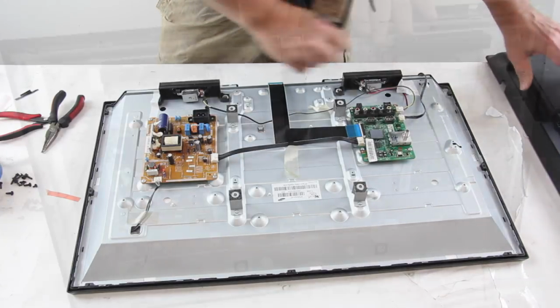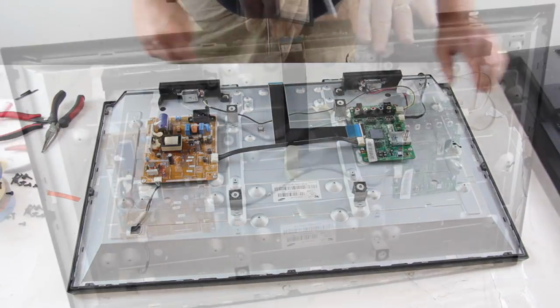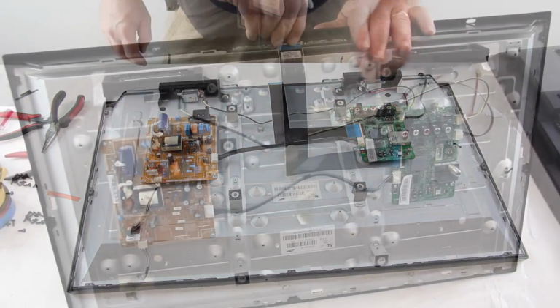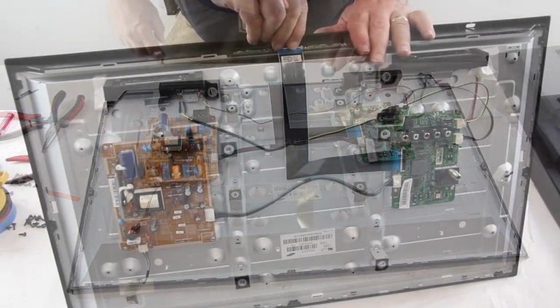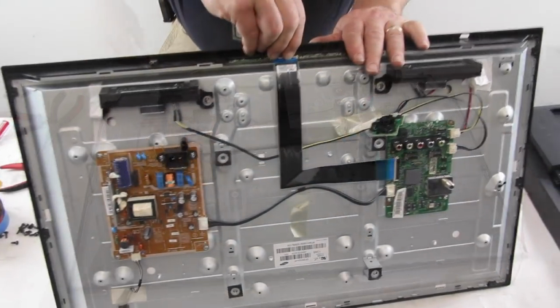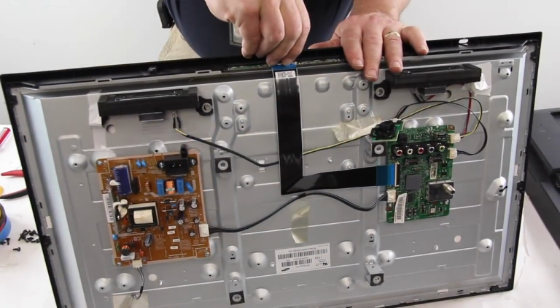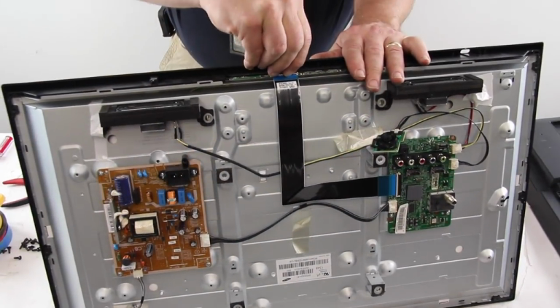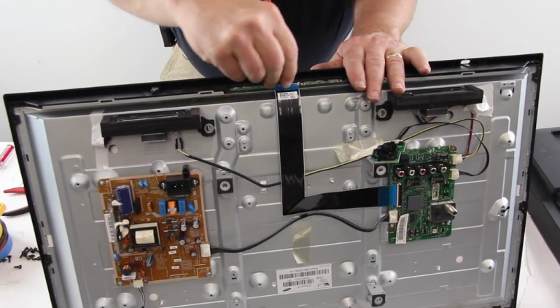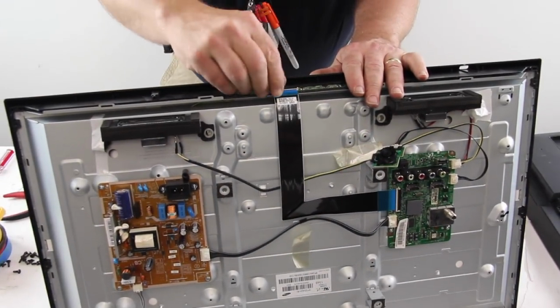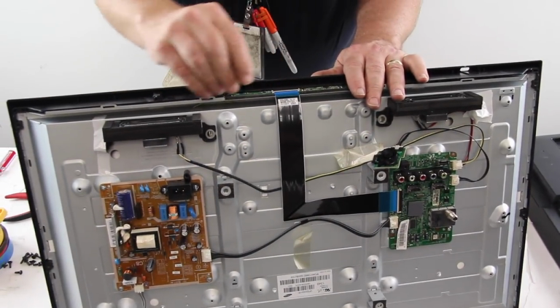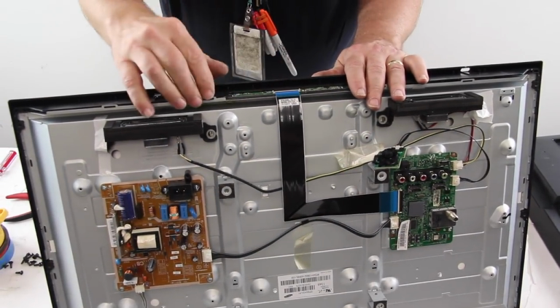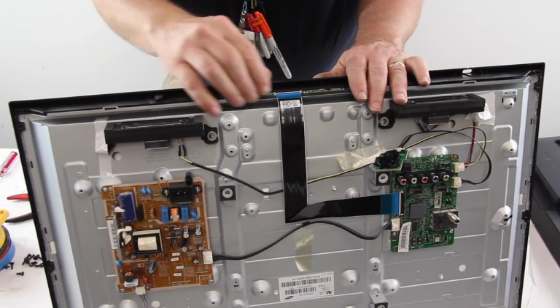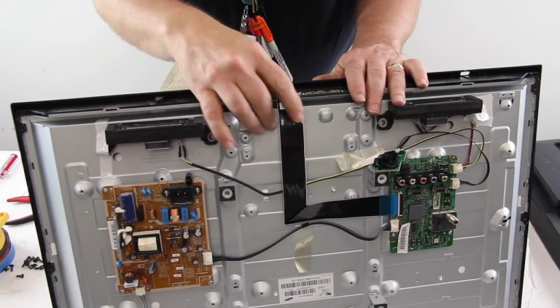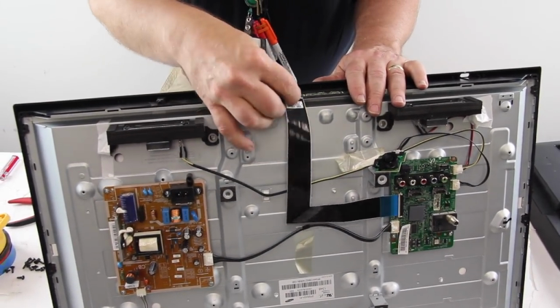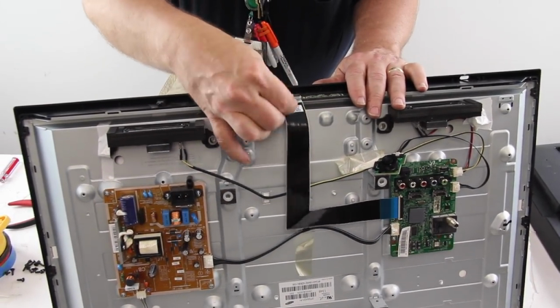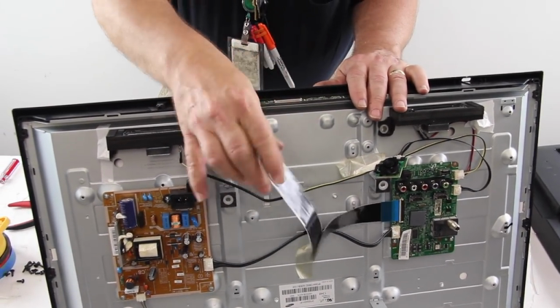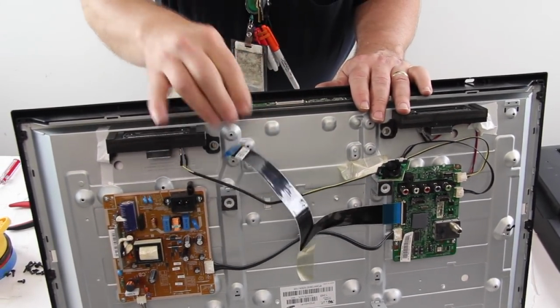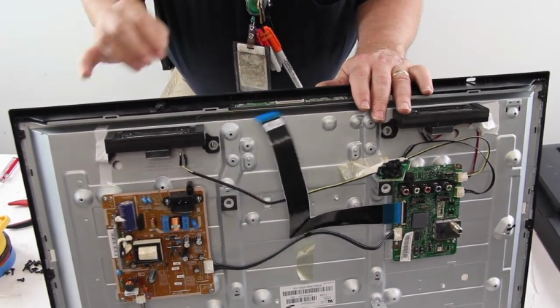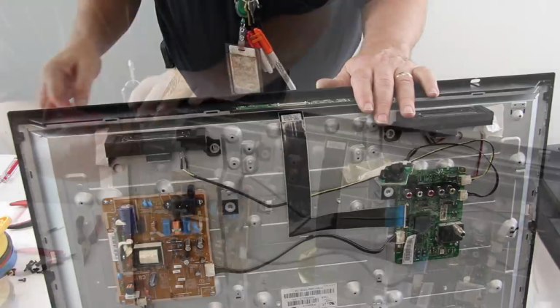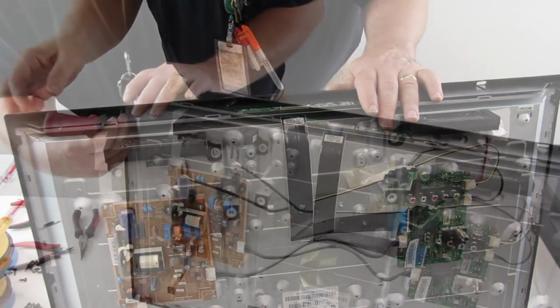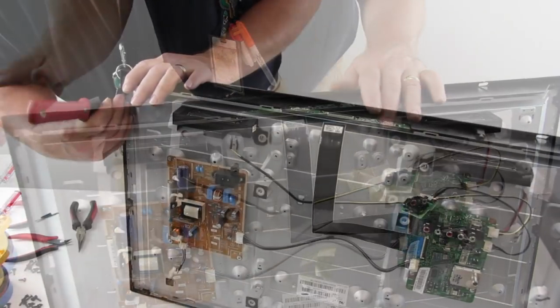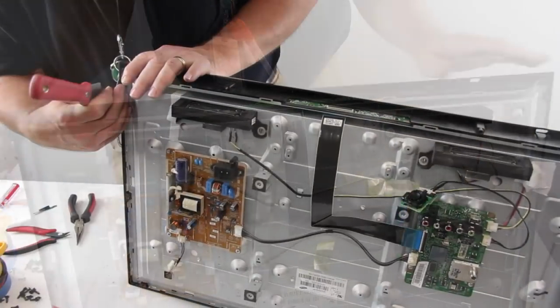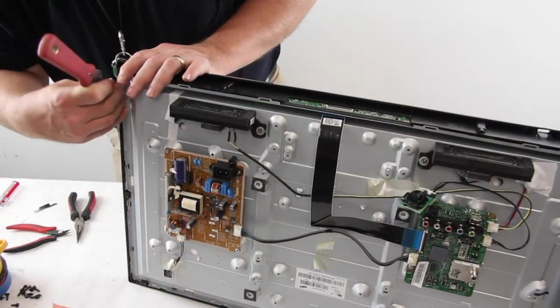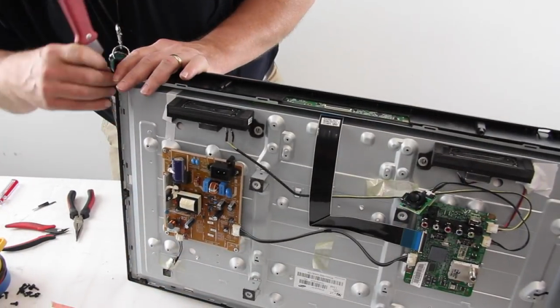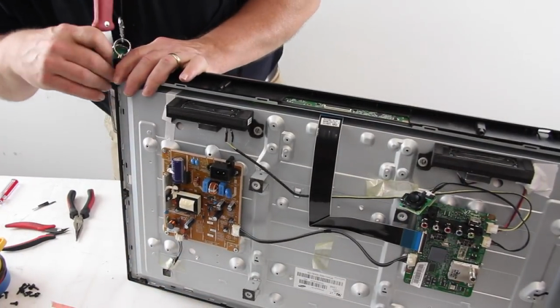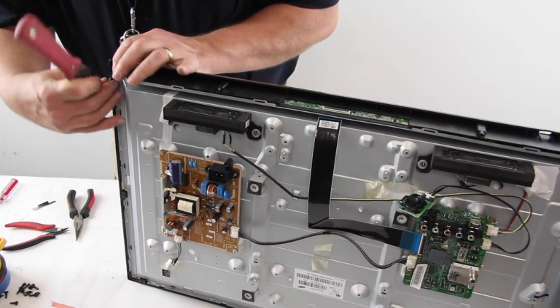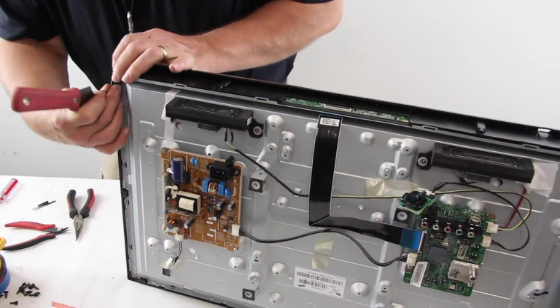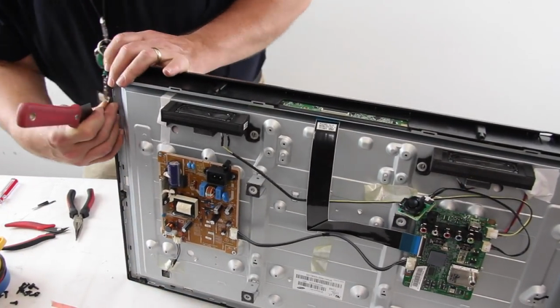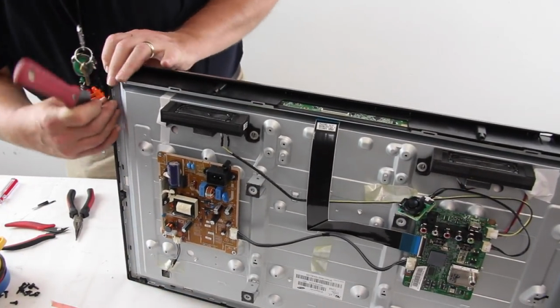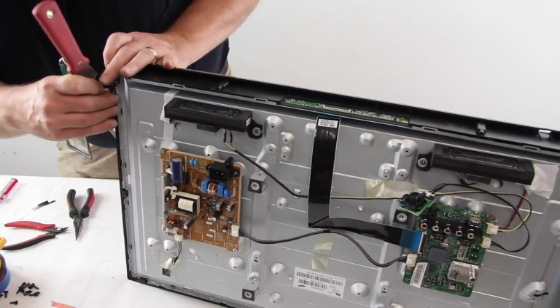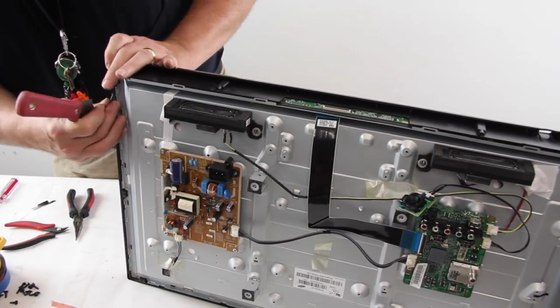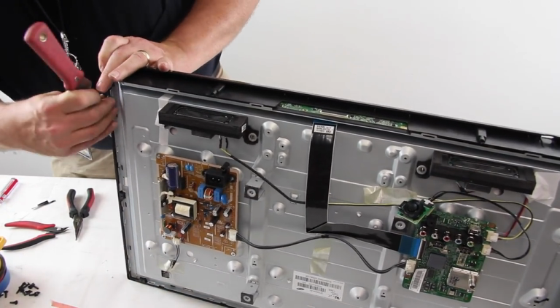Disconnect the ribbon cable on the scan drive board. Release and remove the bezel from the chassis.